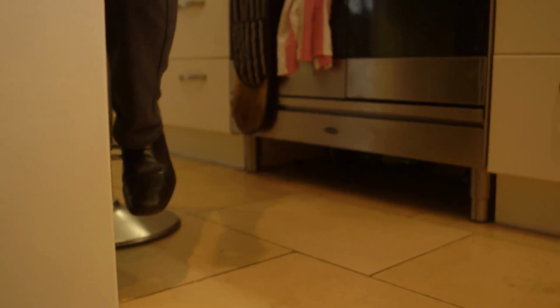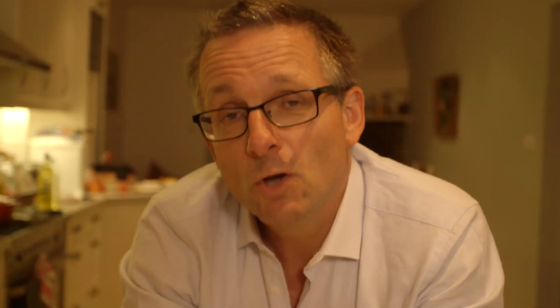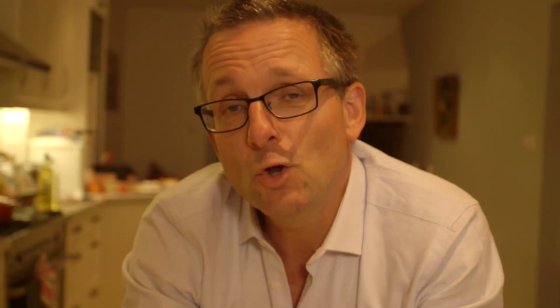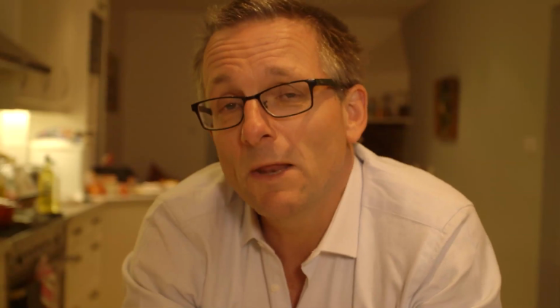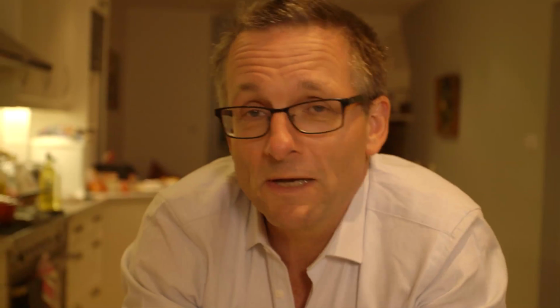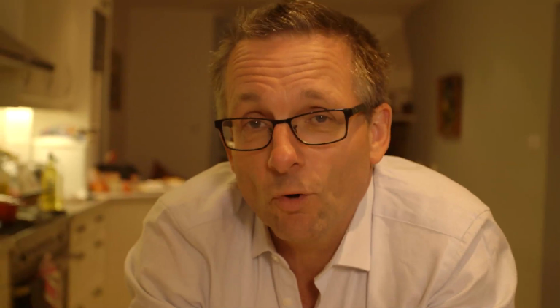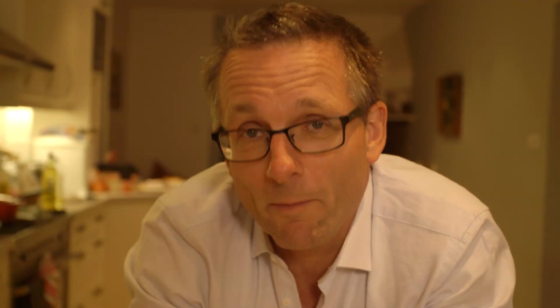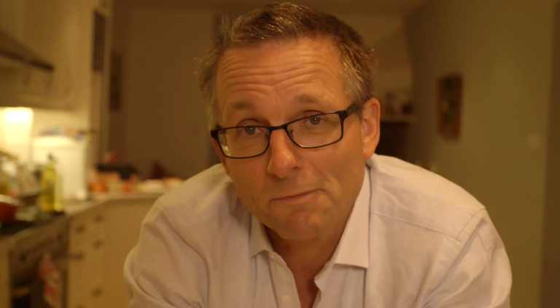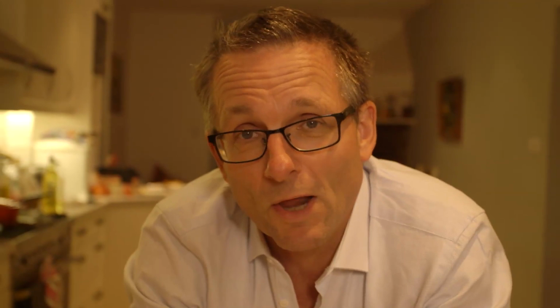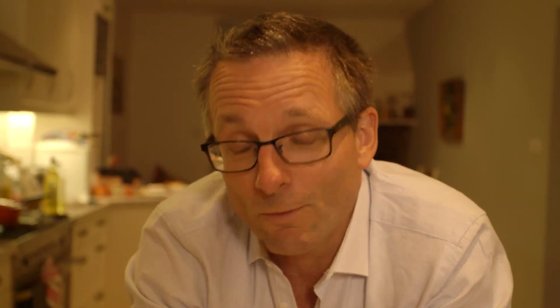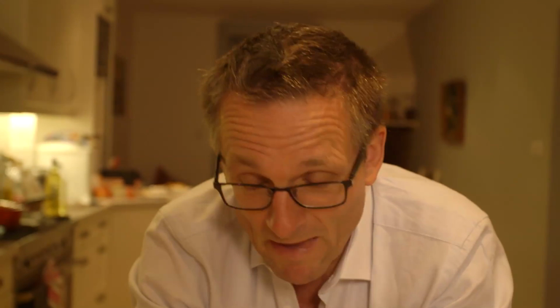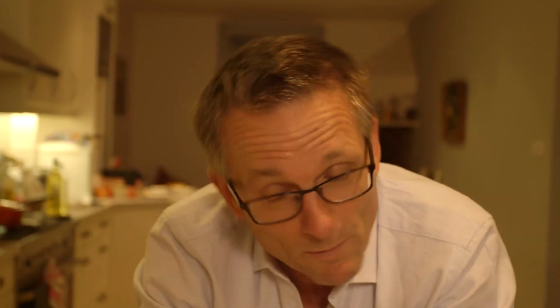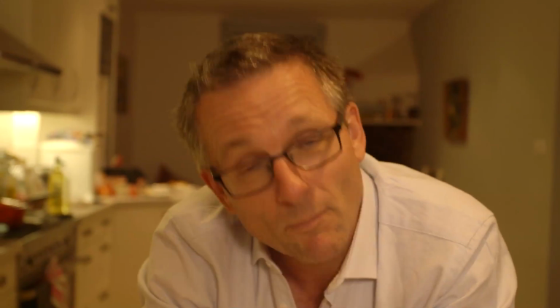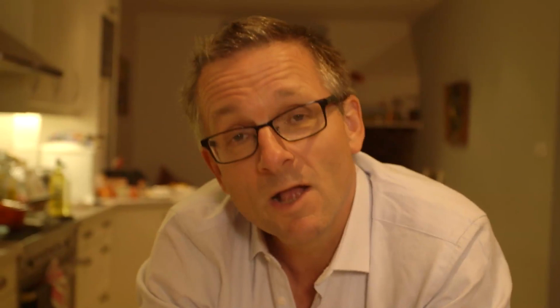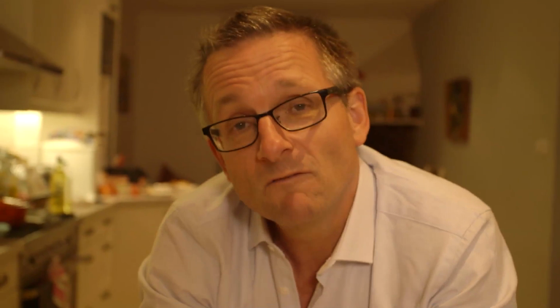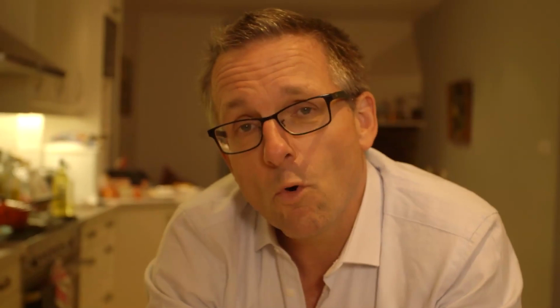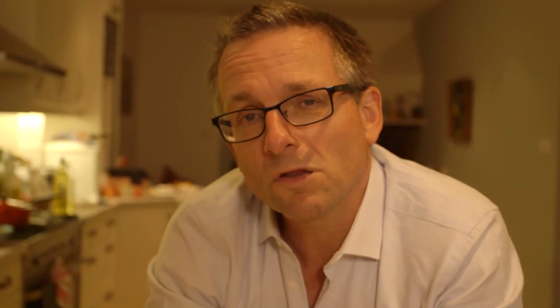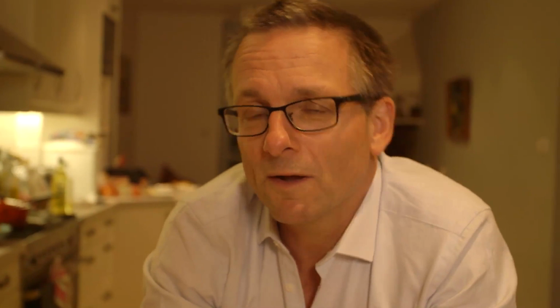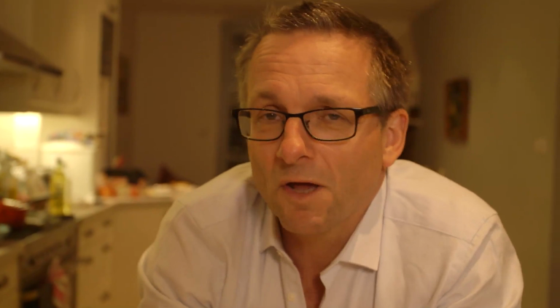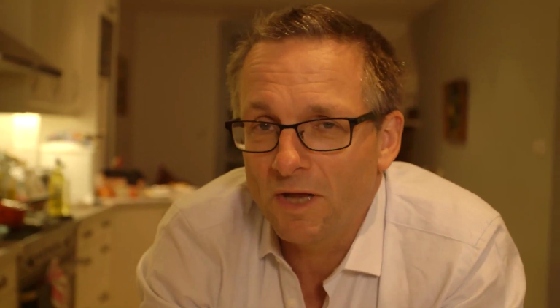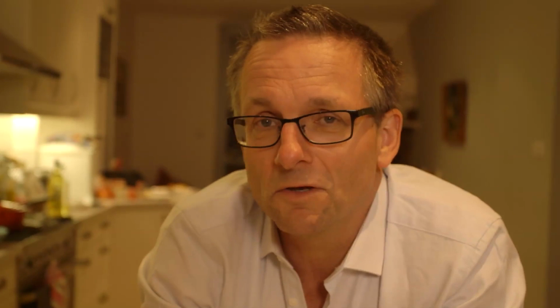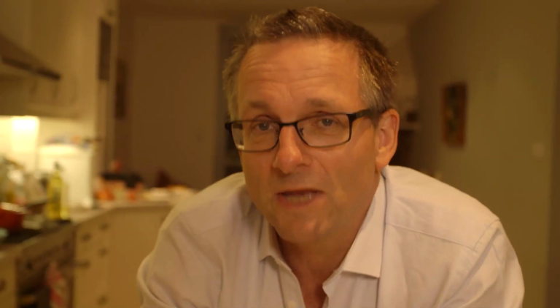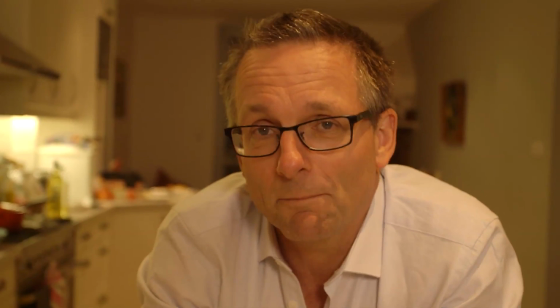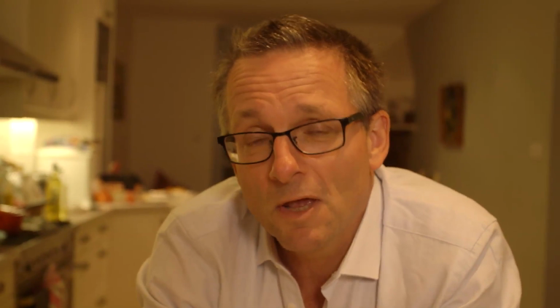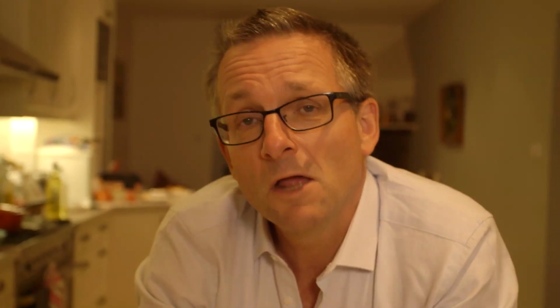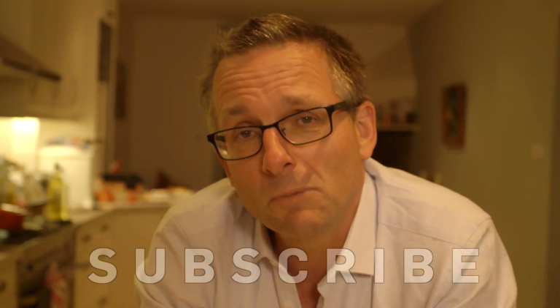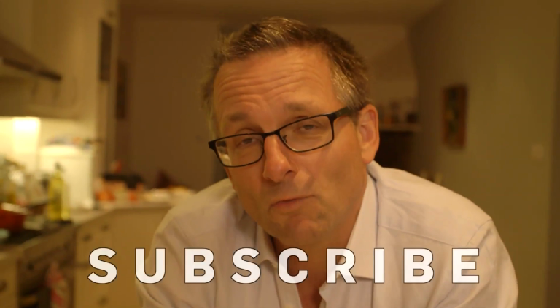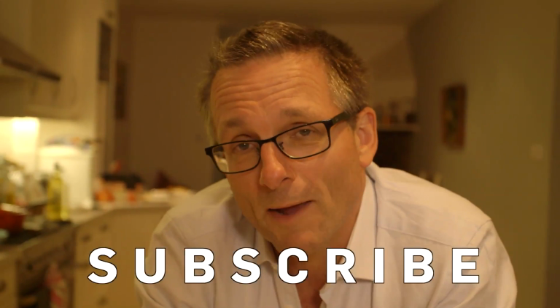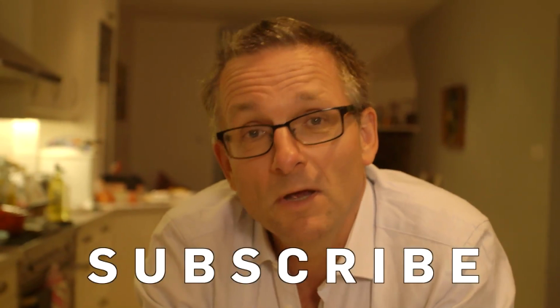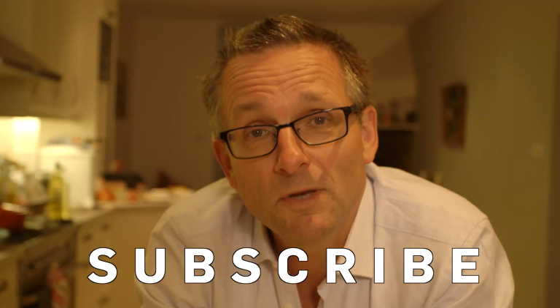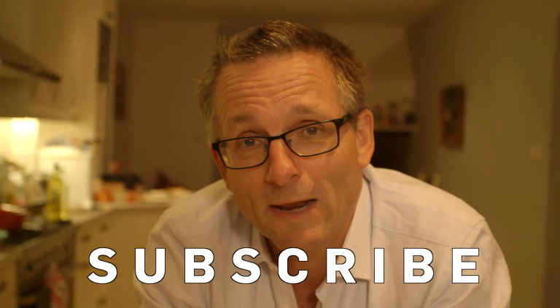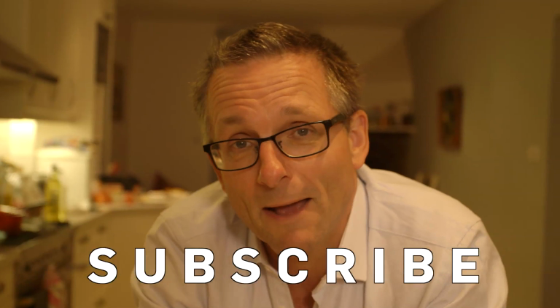Do please leave your comments below. And remember, for more science ideas and tips, subscribe to Brit Lab.